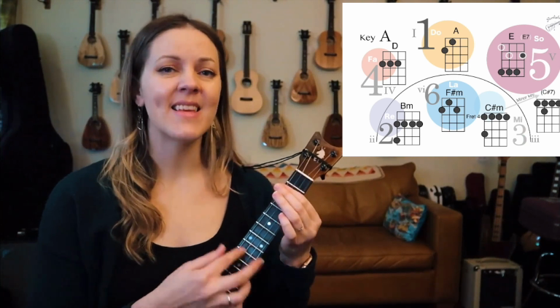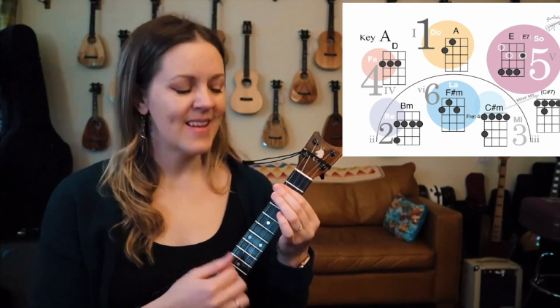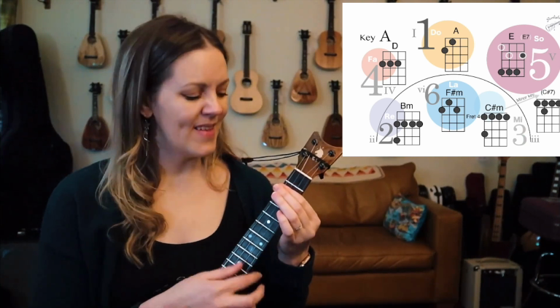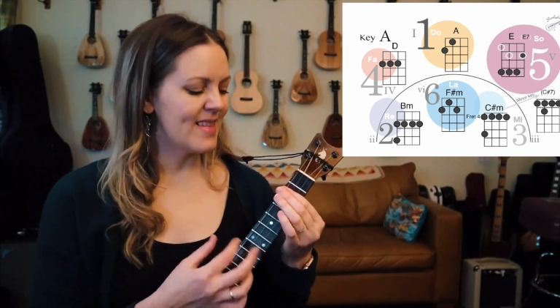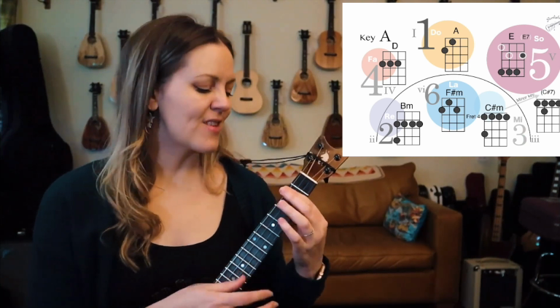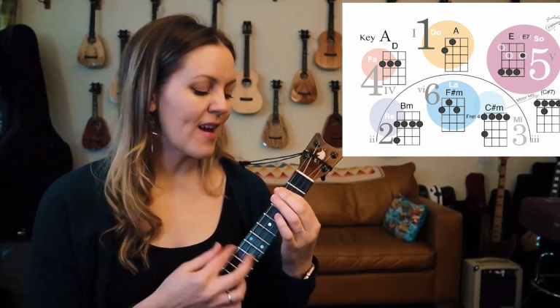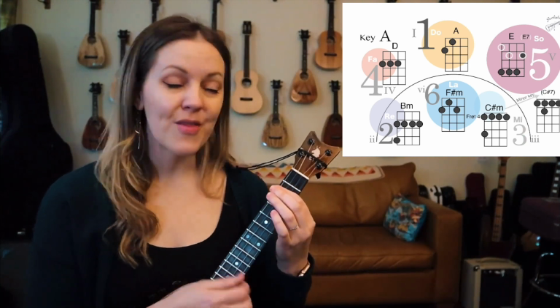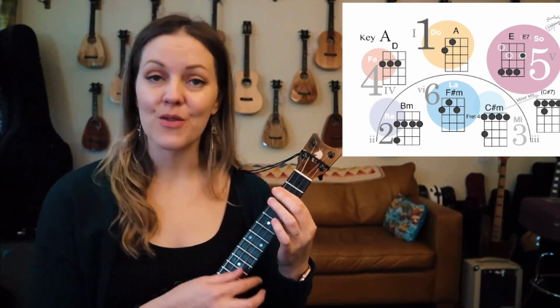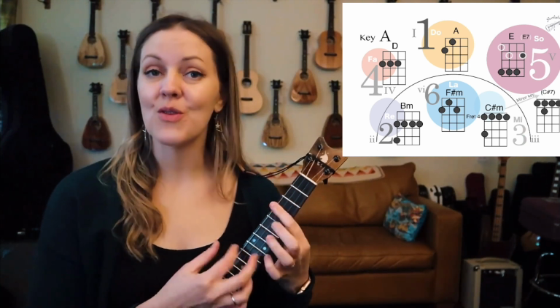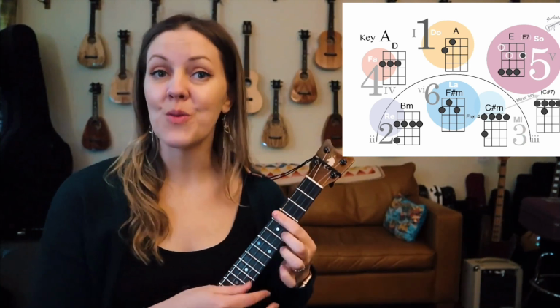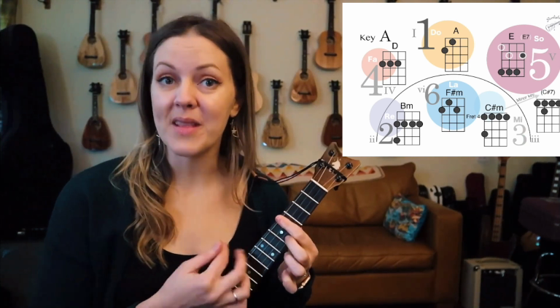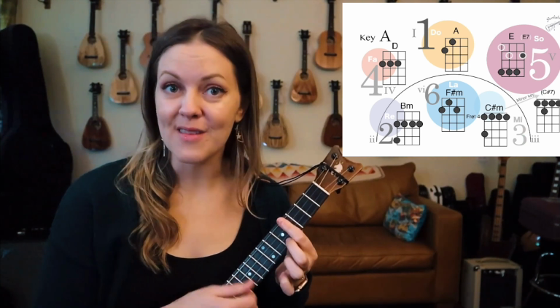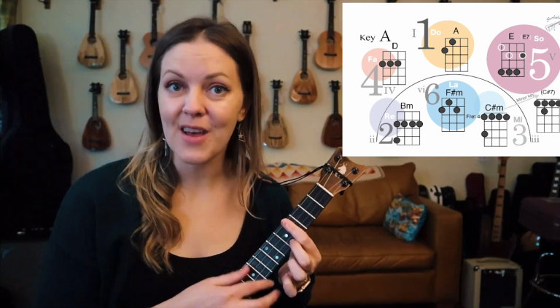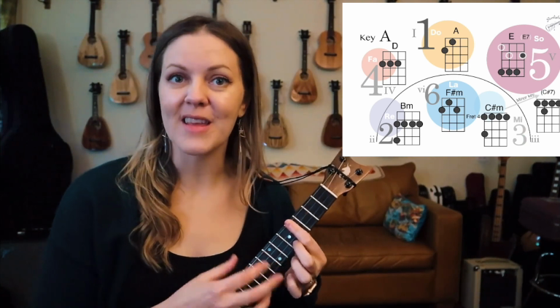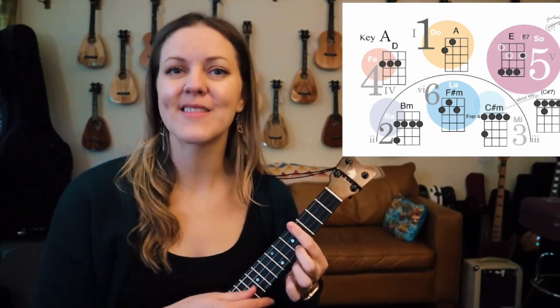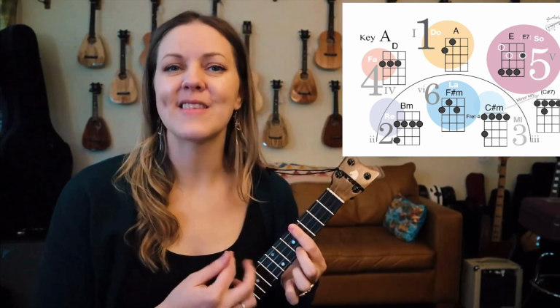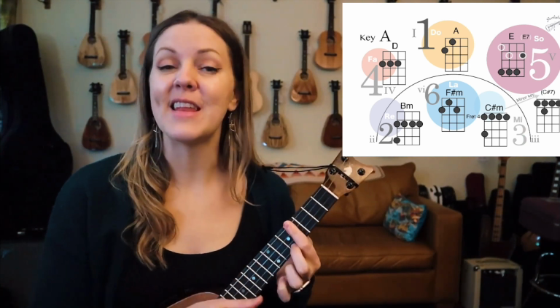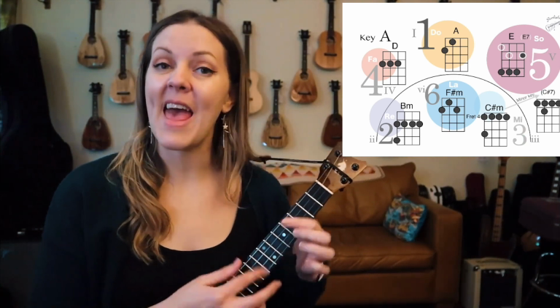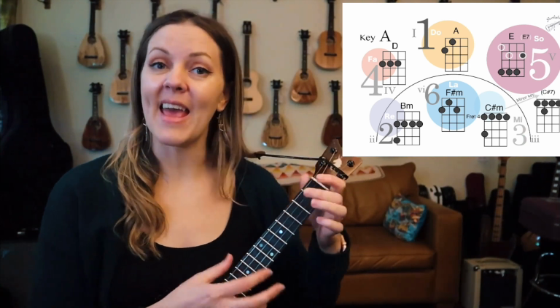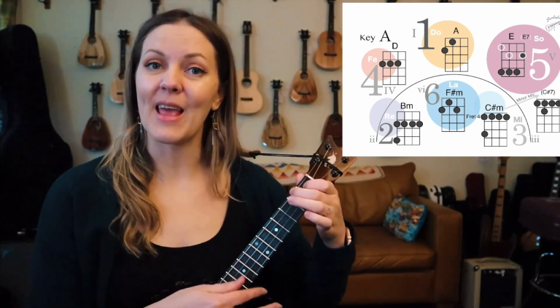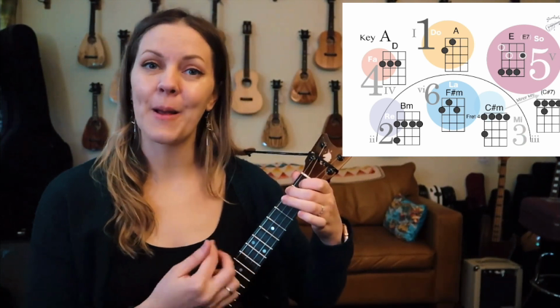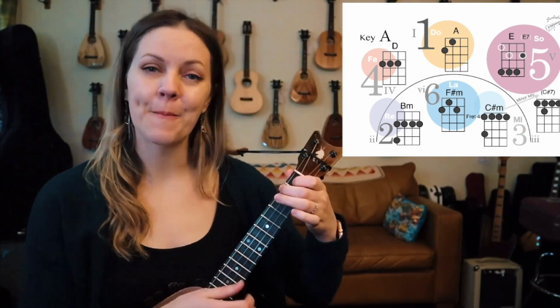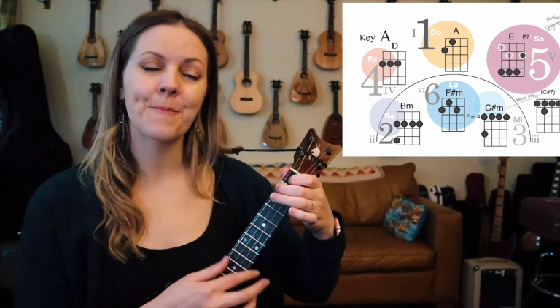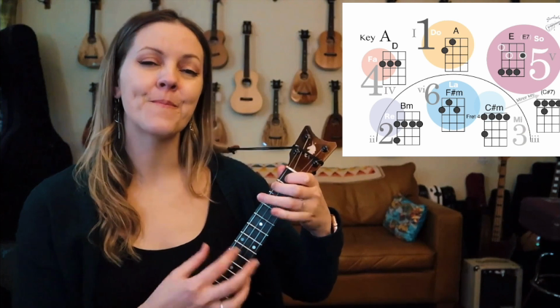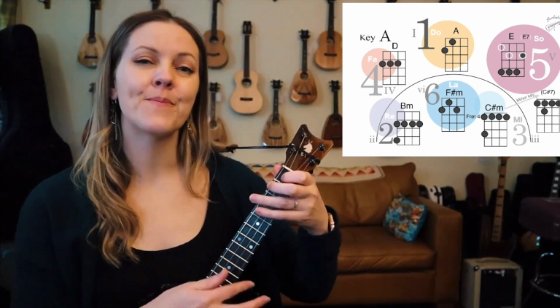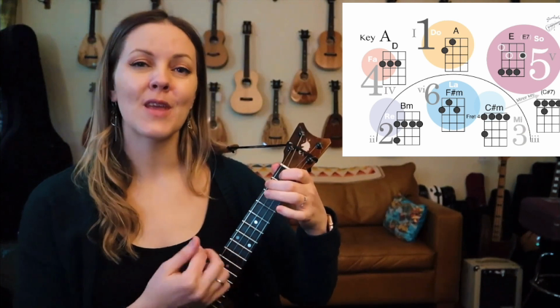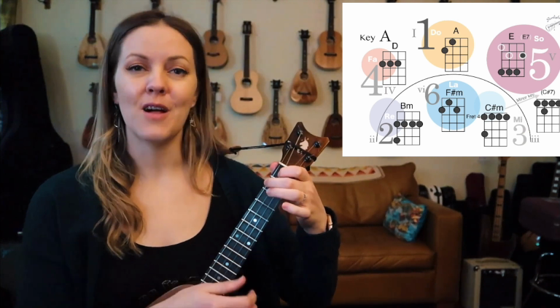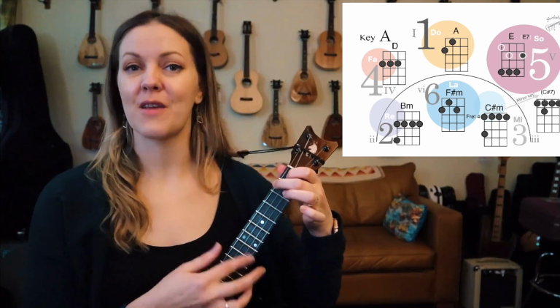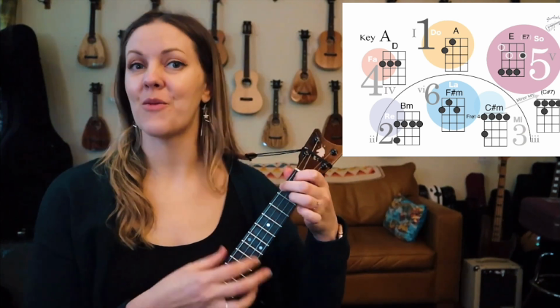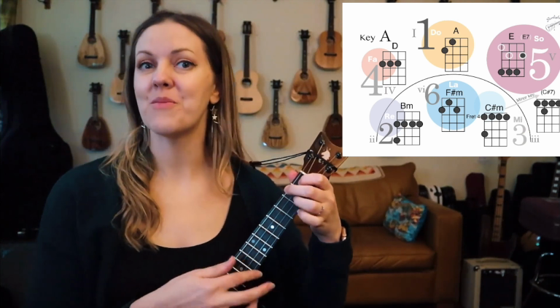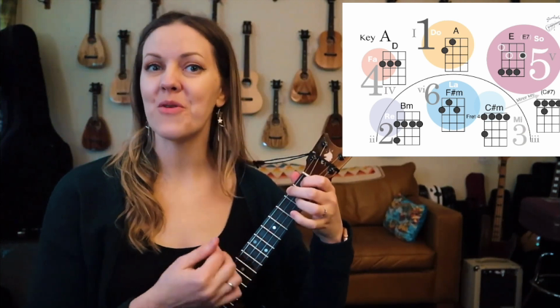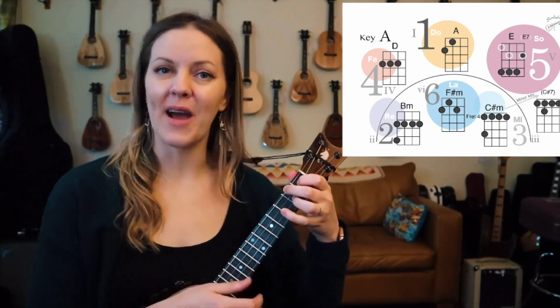Try out those new pentatonics in A. I'll give you one more round.